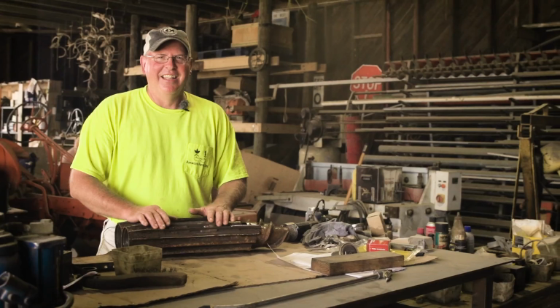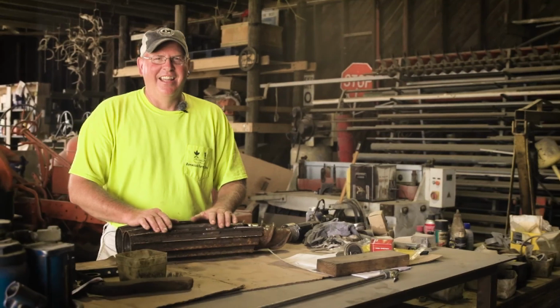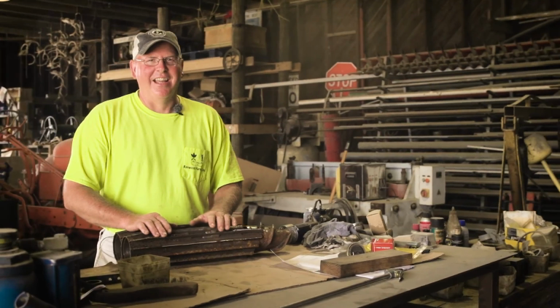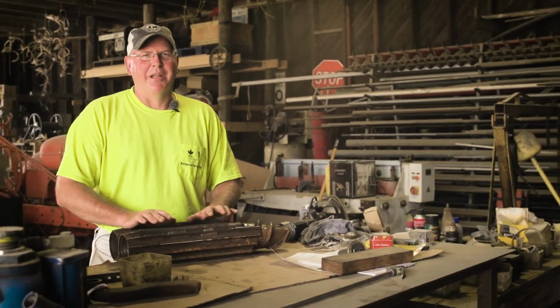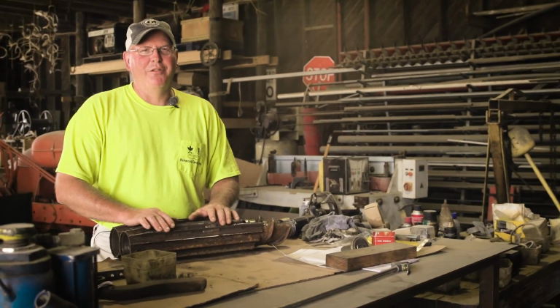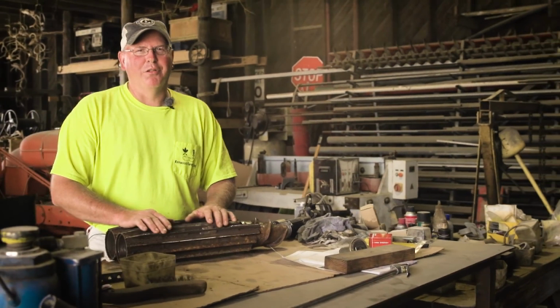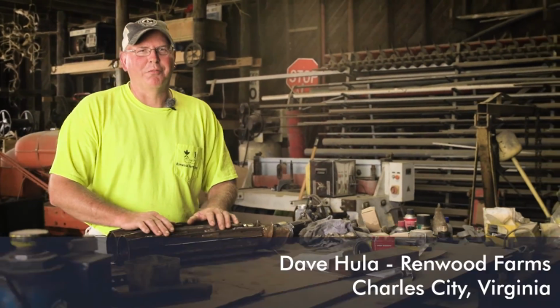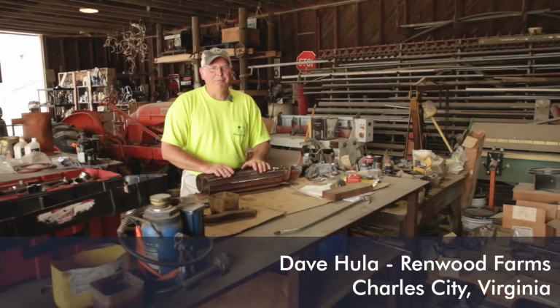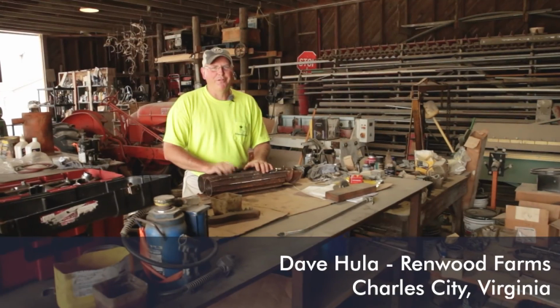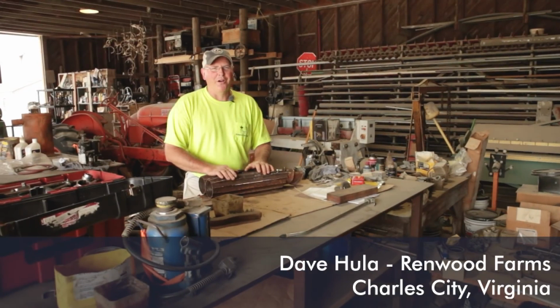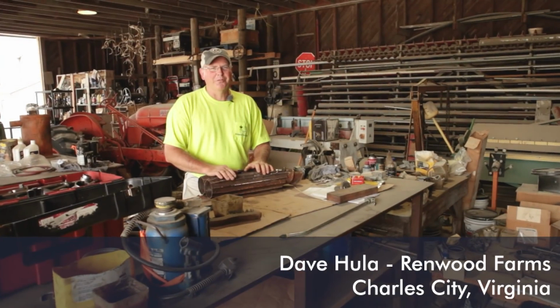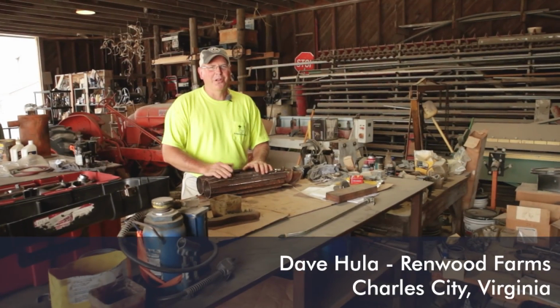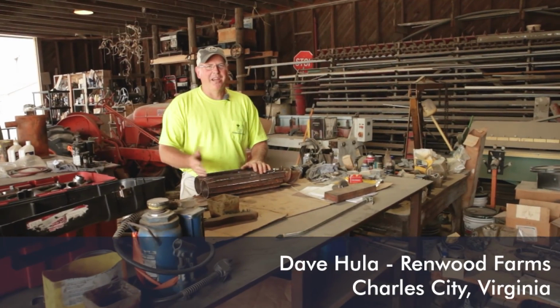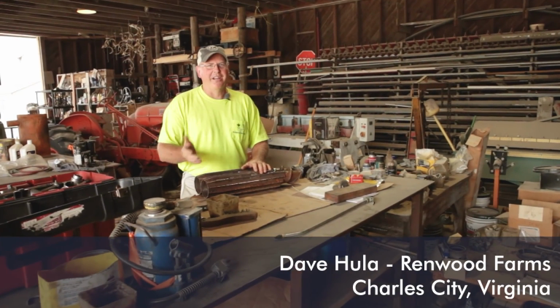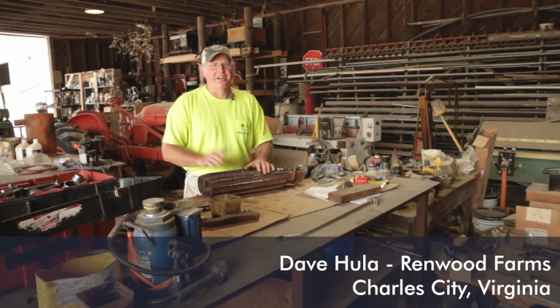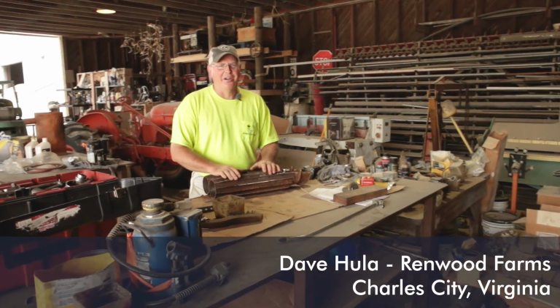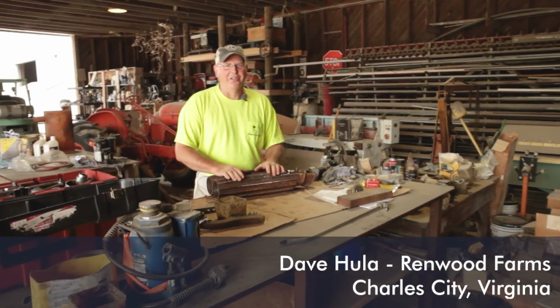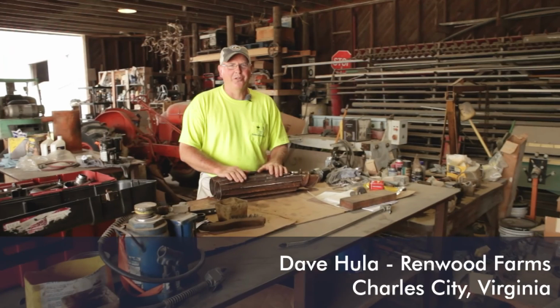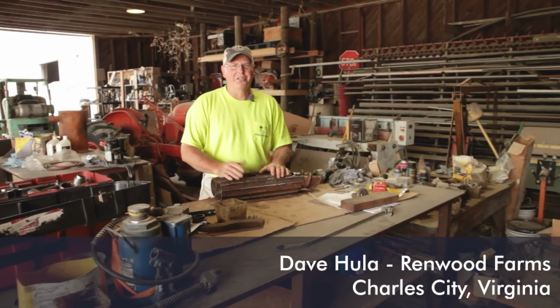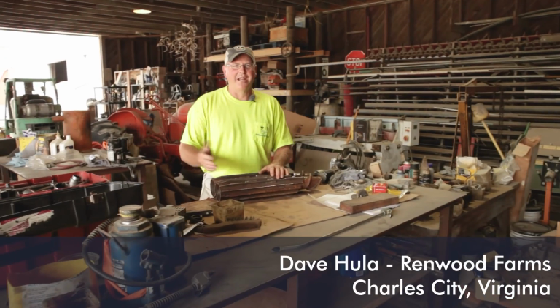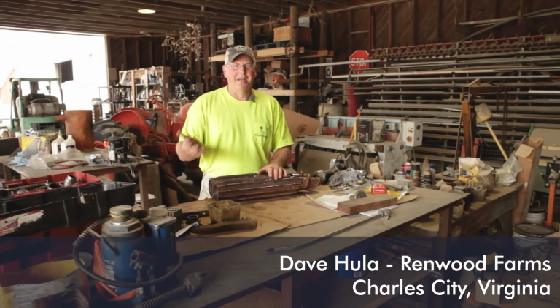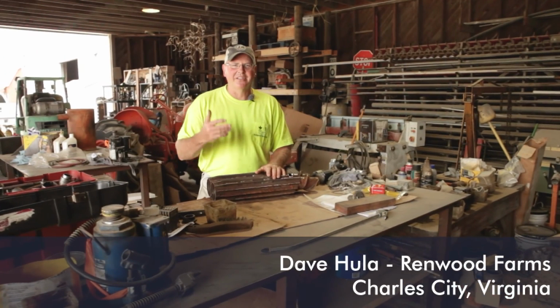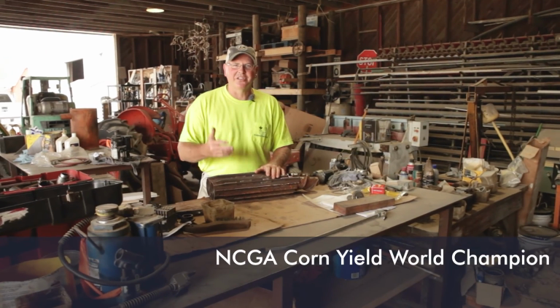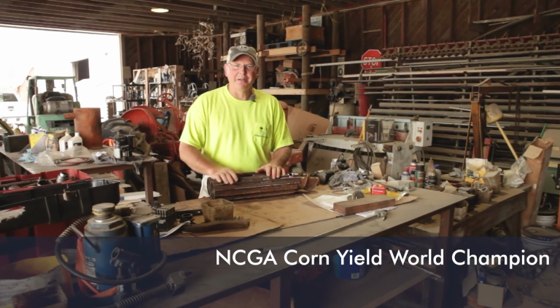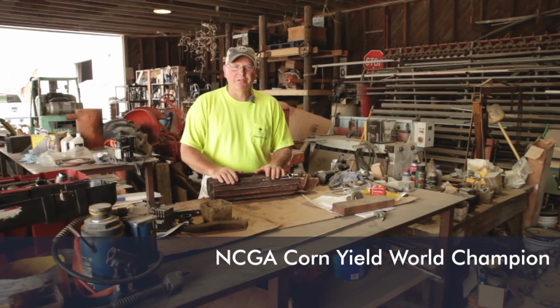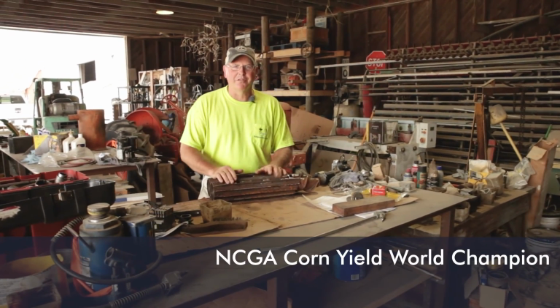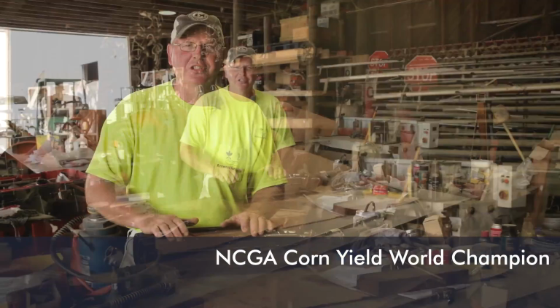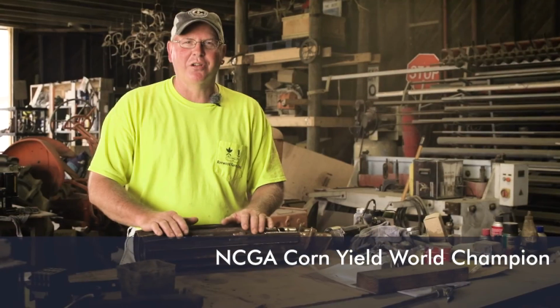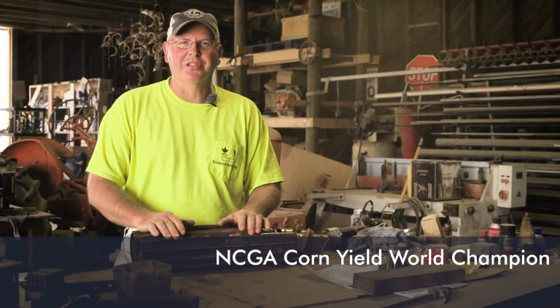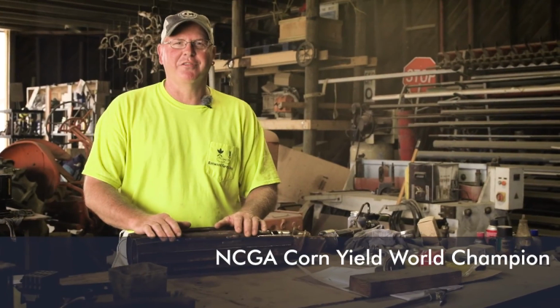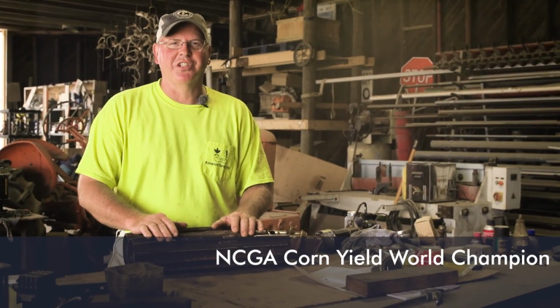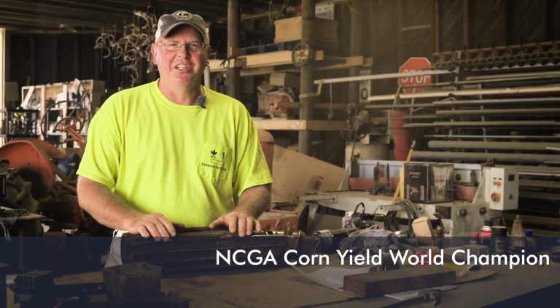Hey, I'm Dave Hula with Renwood Farms. We're located here on the north side banks of the James River in Charles City, Virginia.